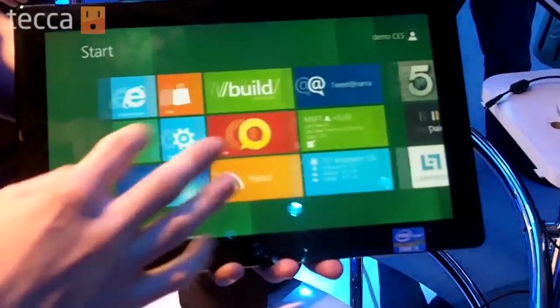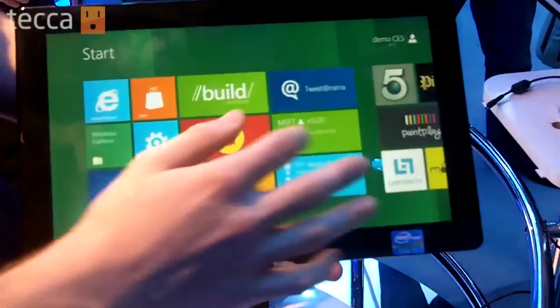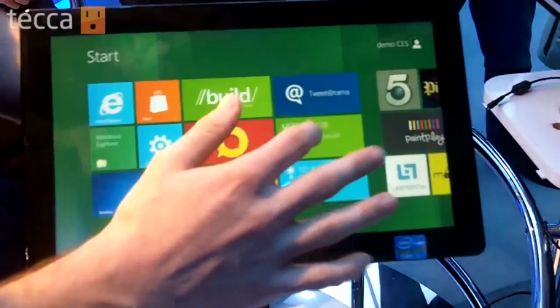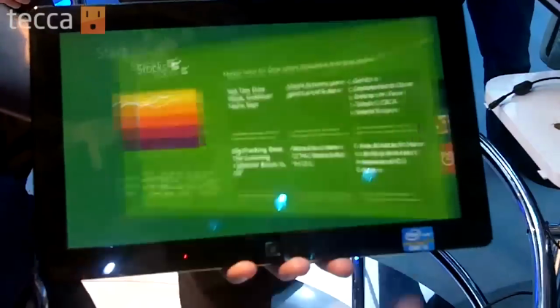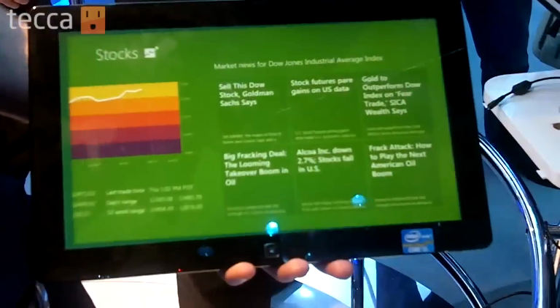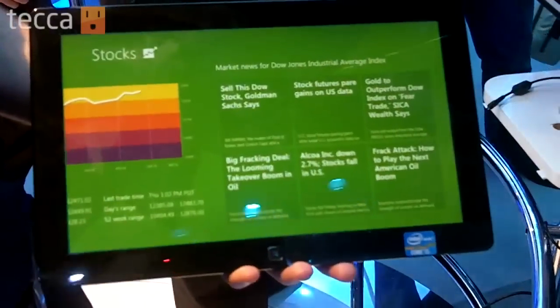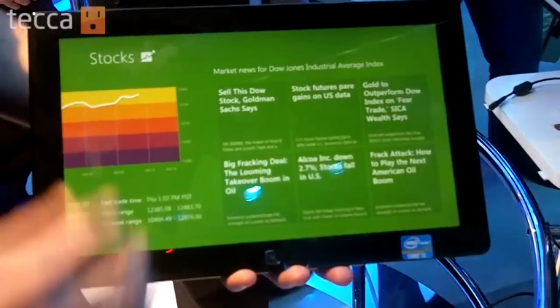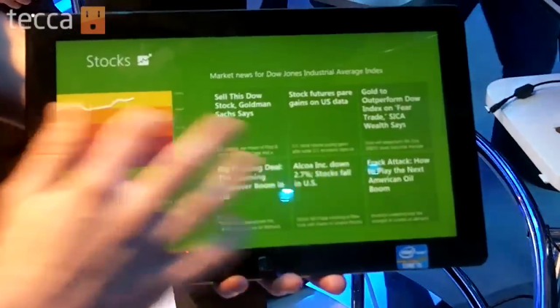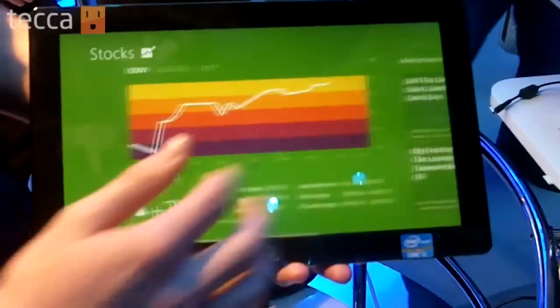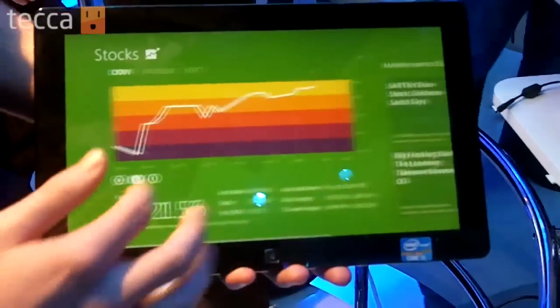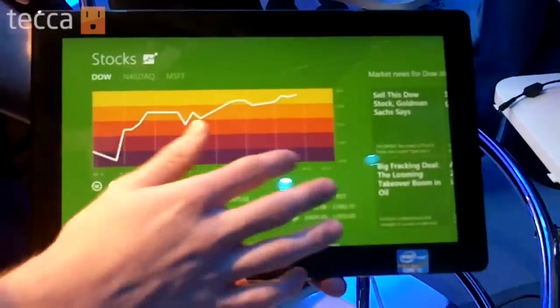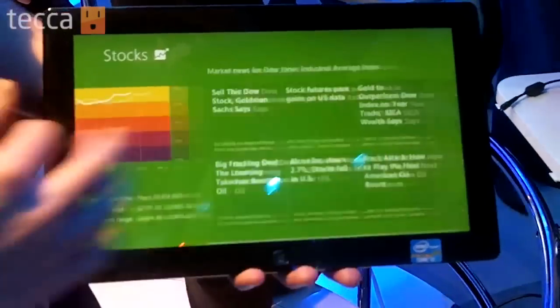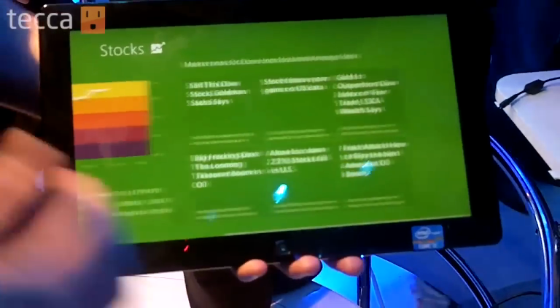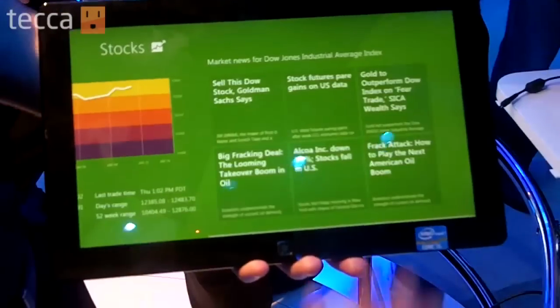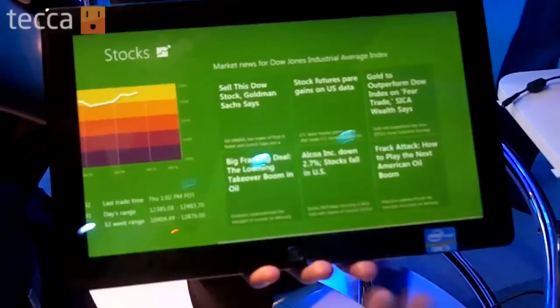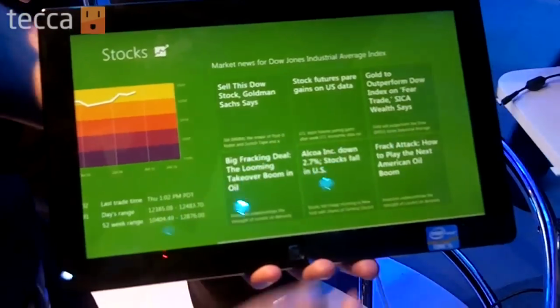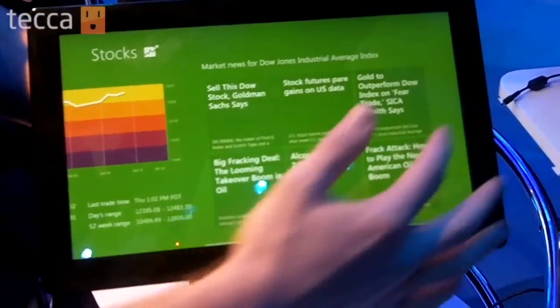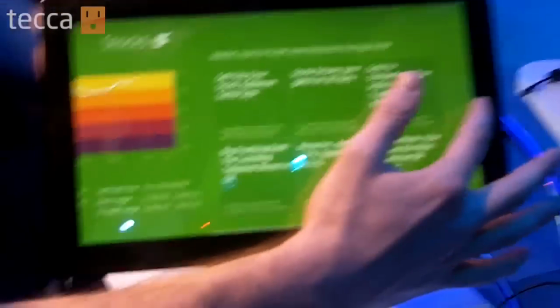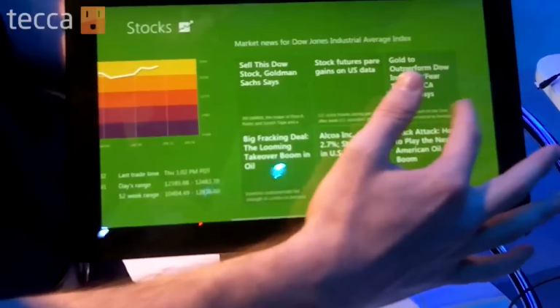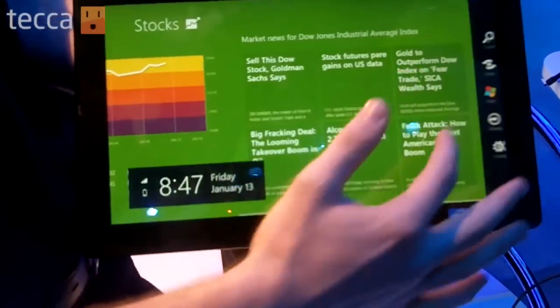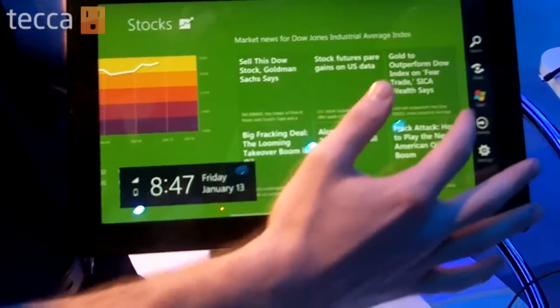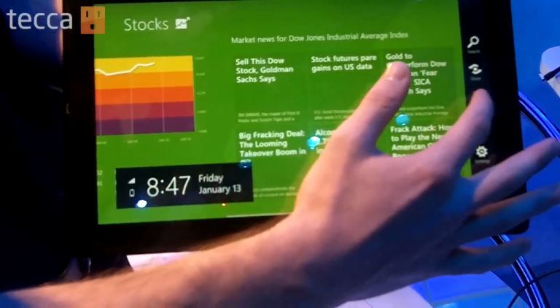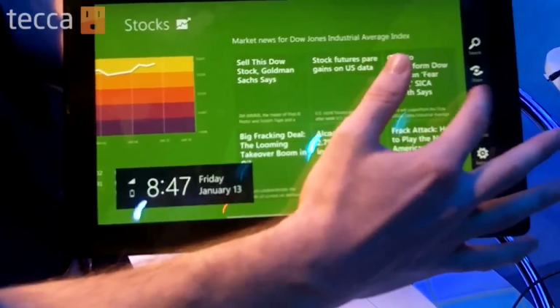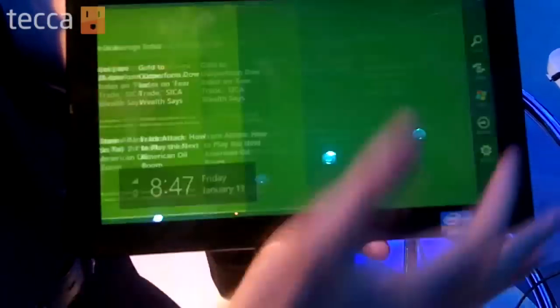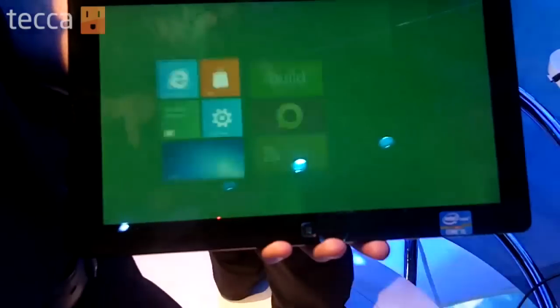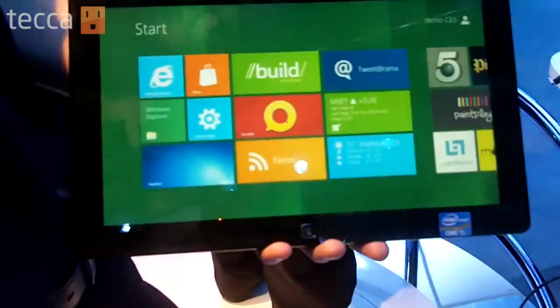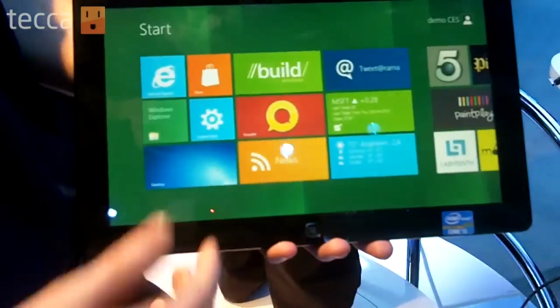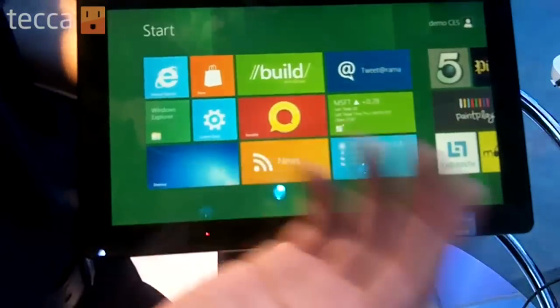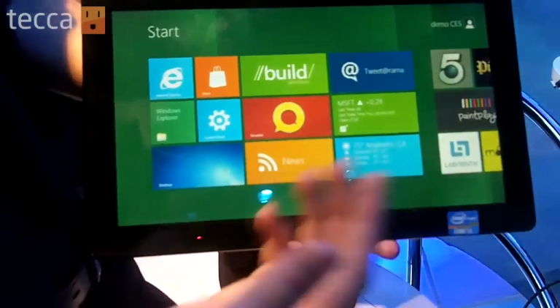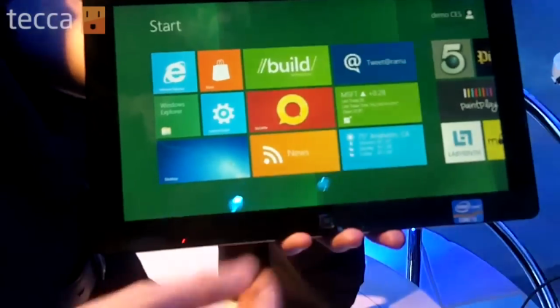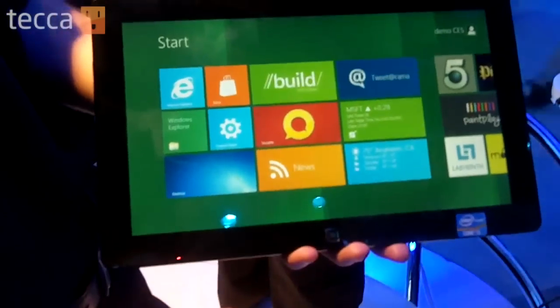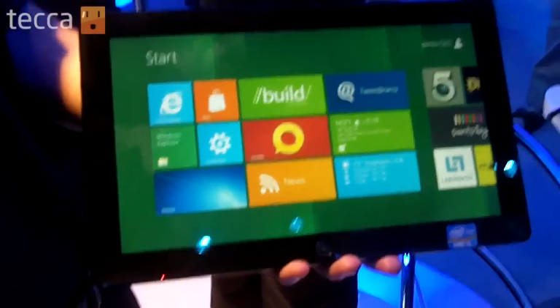If I open up stock, I can look at stocks. To get out of this, all I do is swipe on the right, just start, and you're back to the Metro UI.